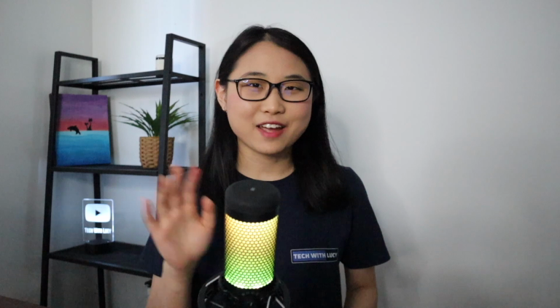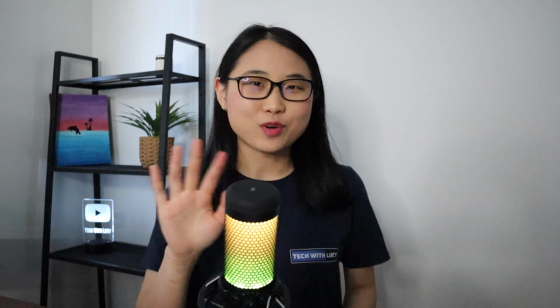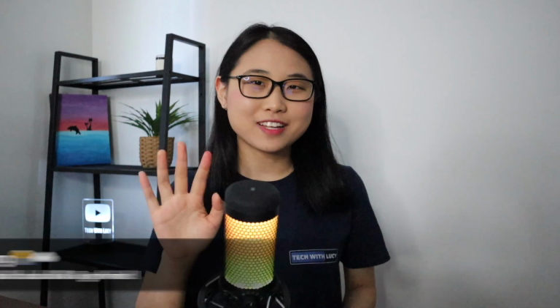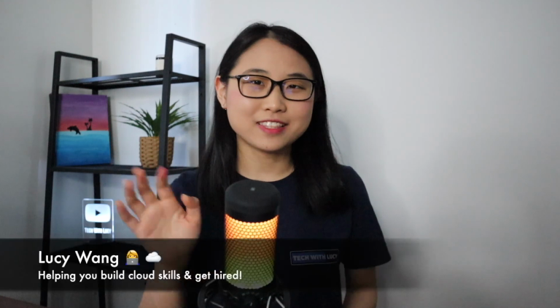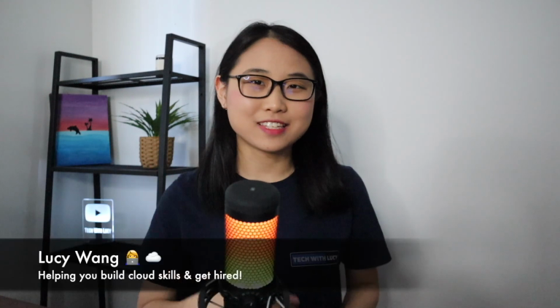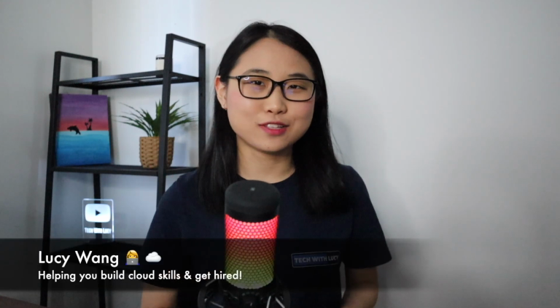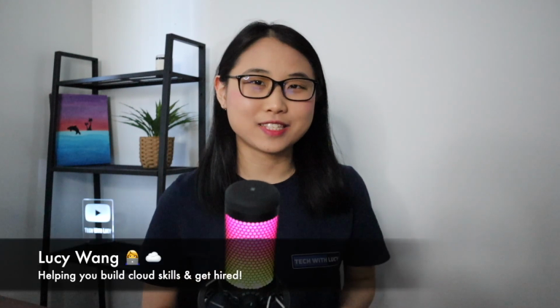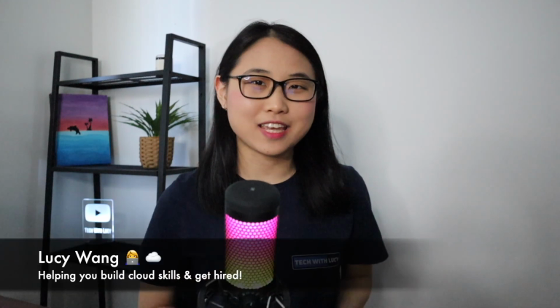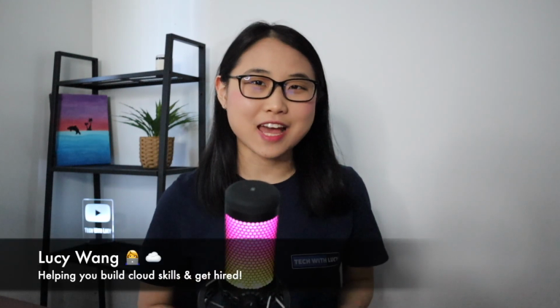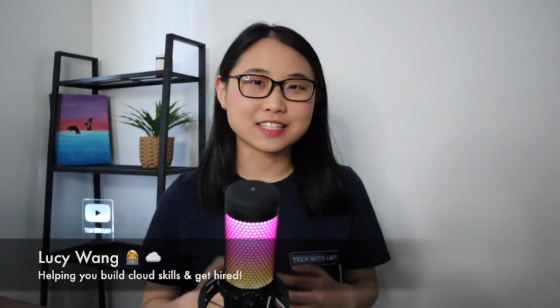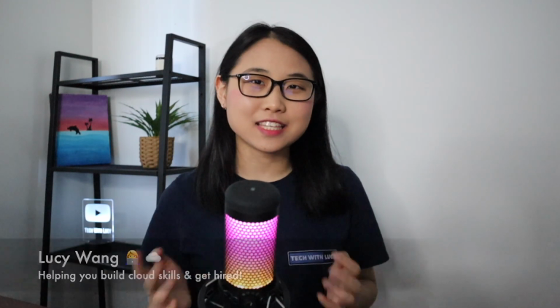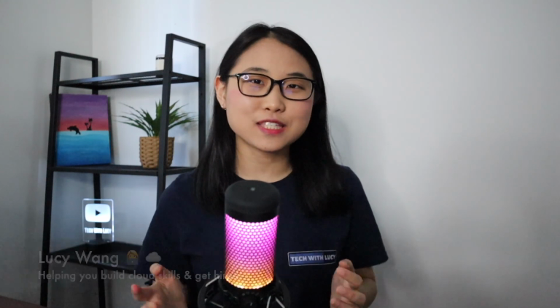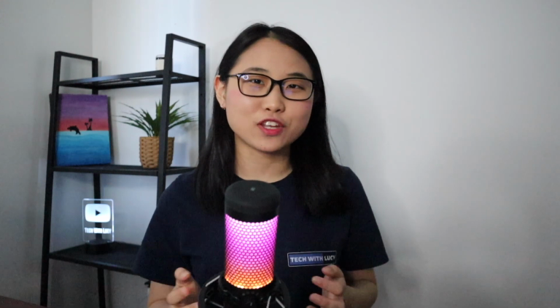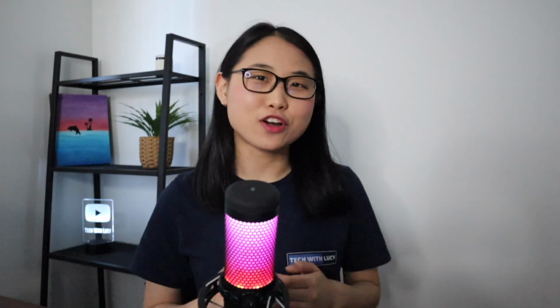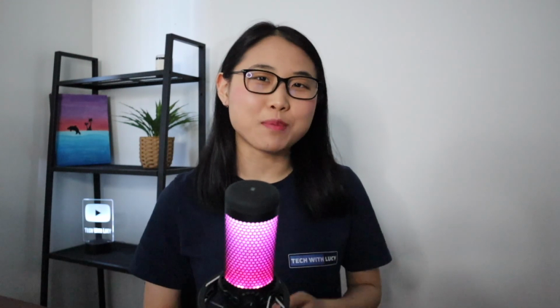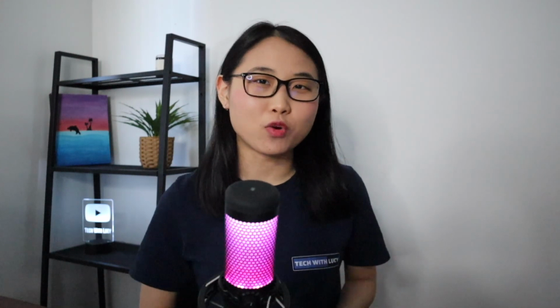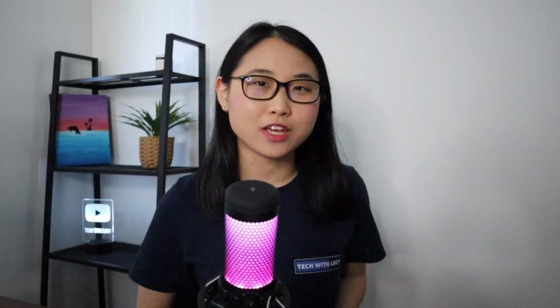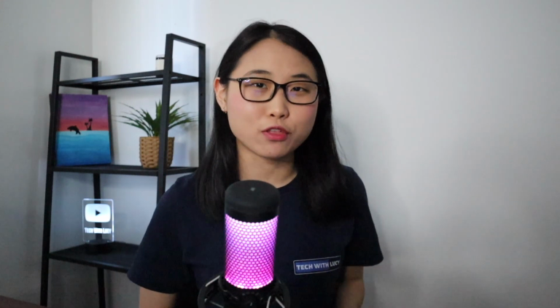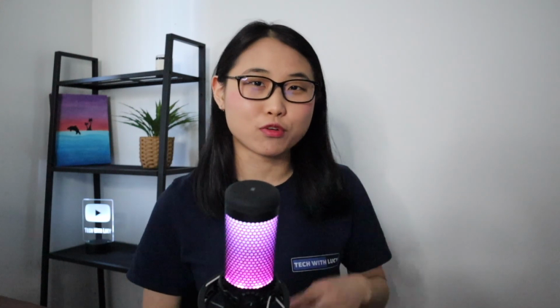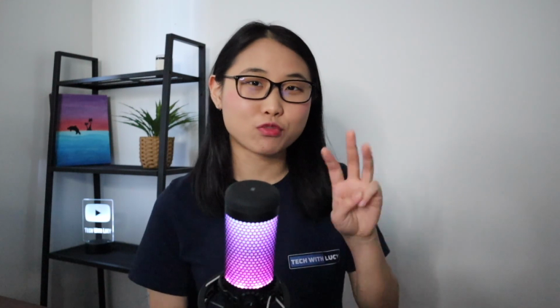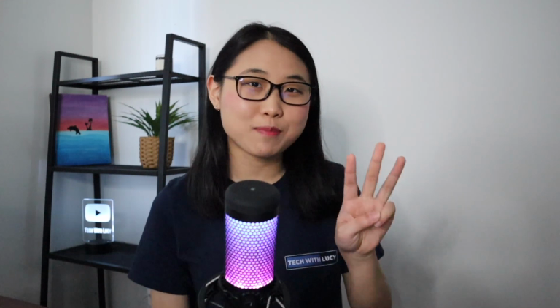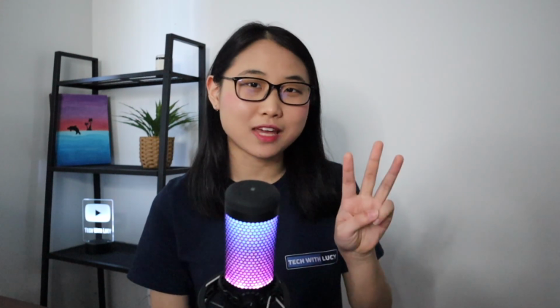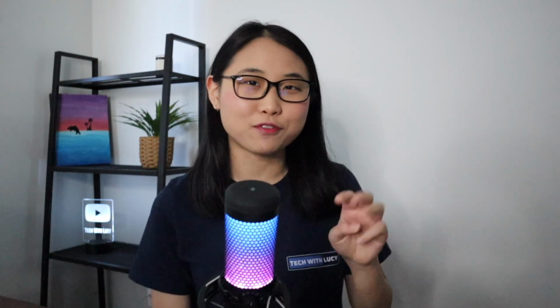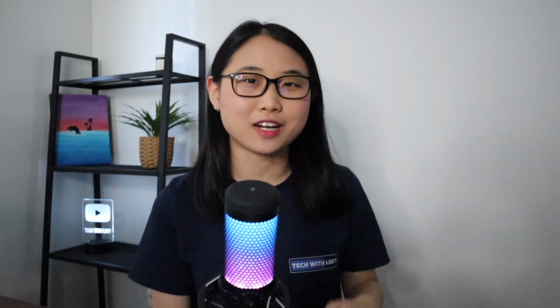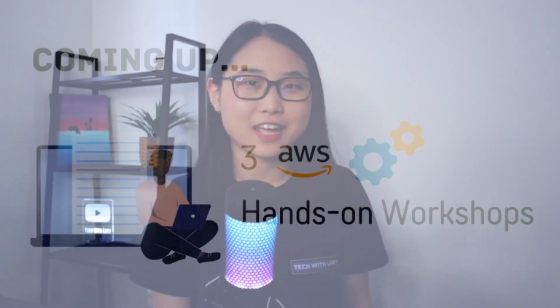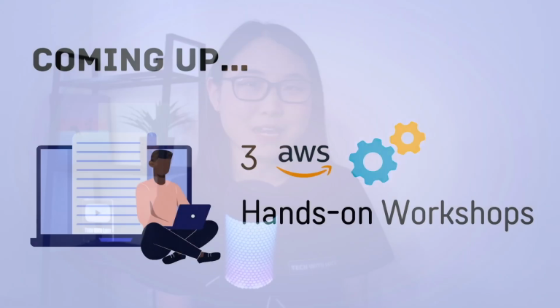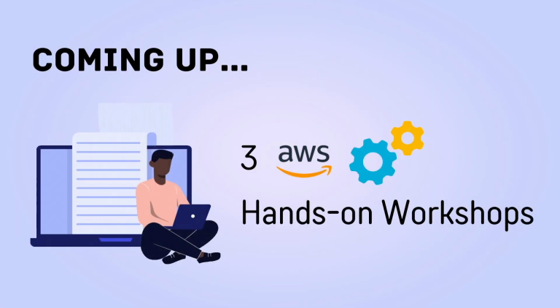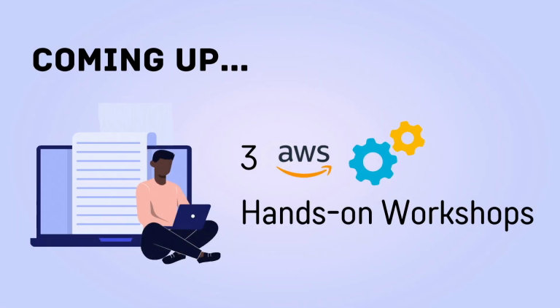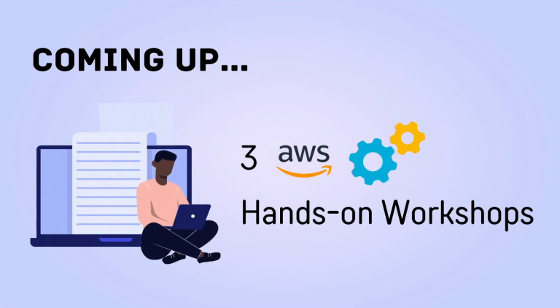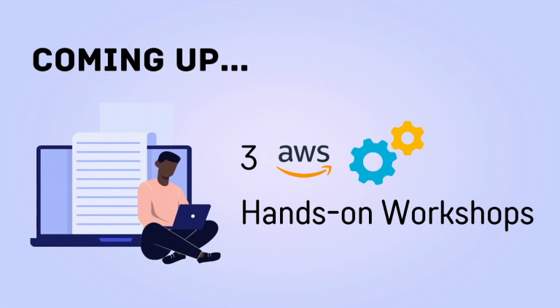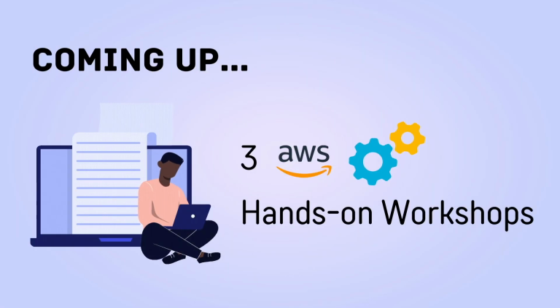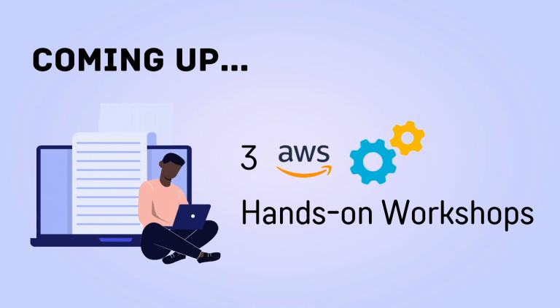Hey everyone, this is Lucy and in this video I'll be walking you through three beginner-friendly AWS hands-on workshops.